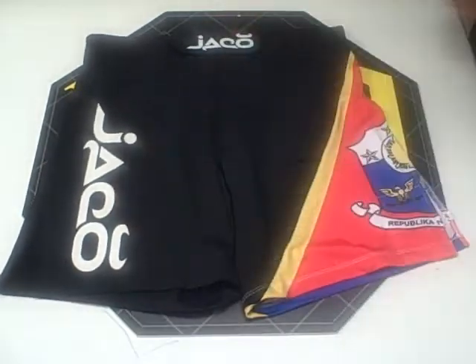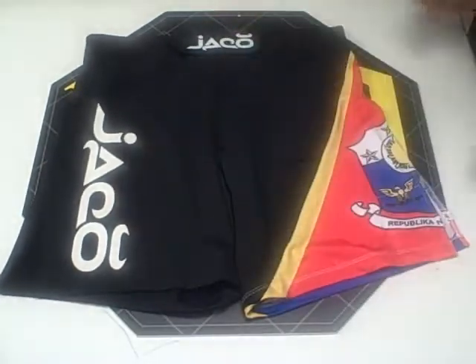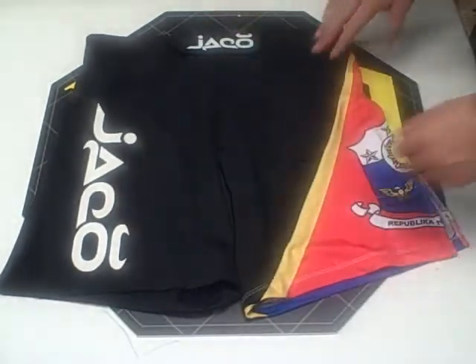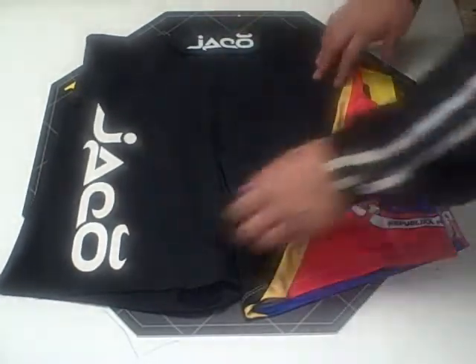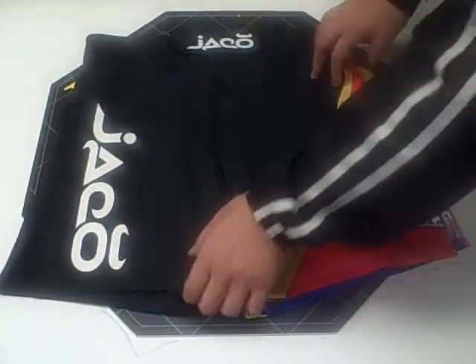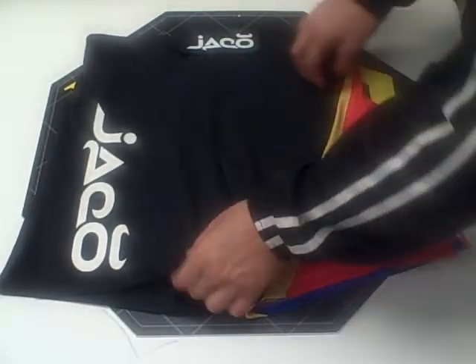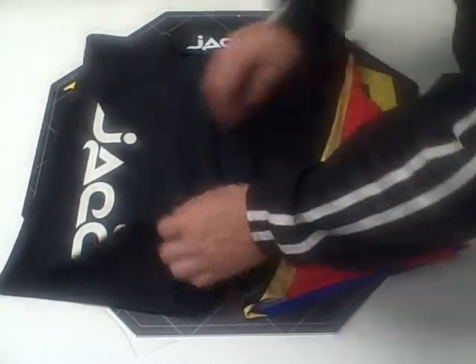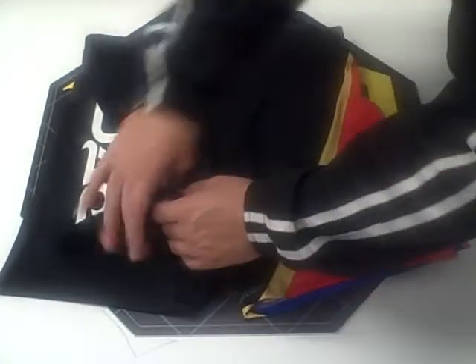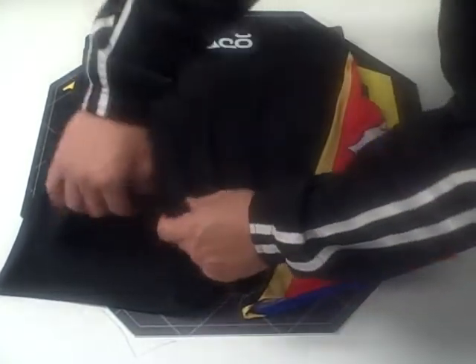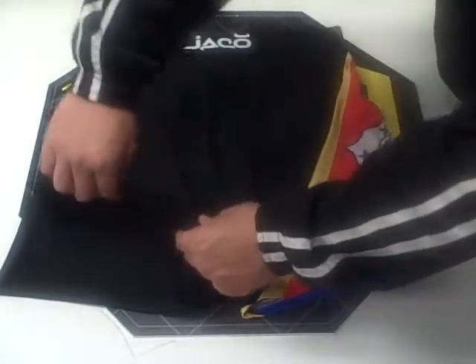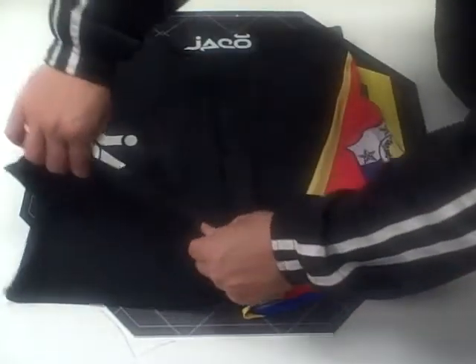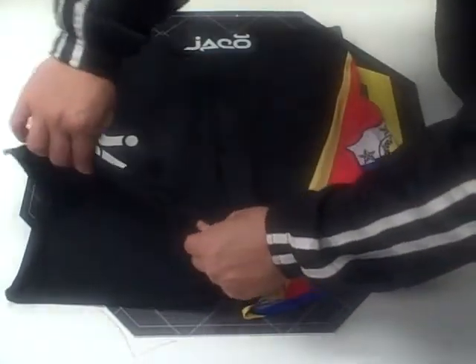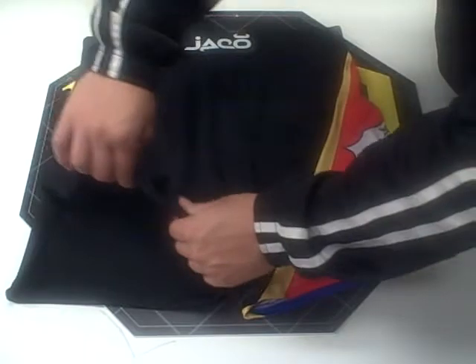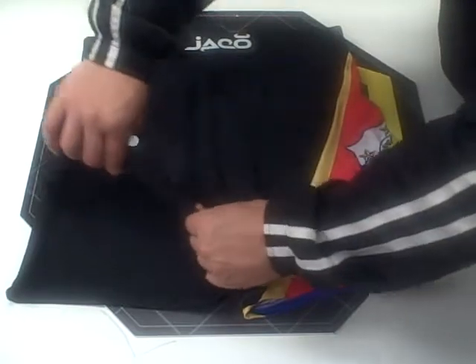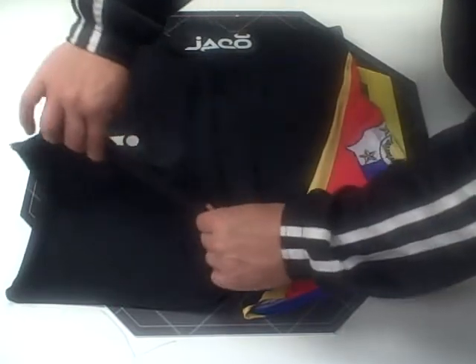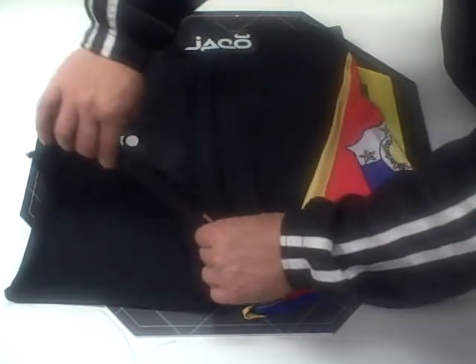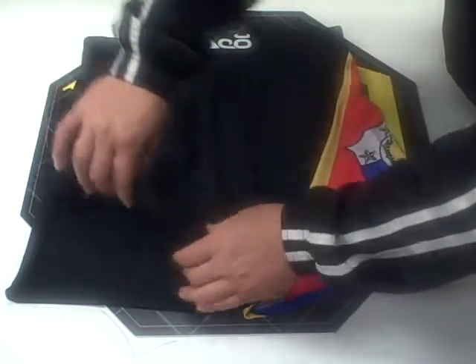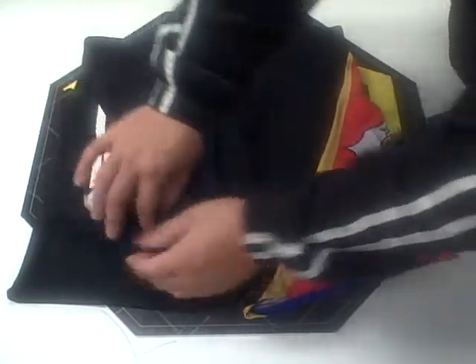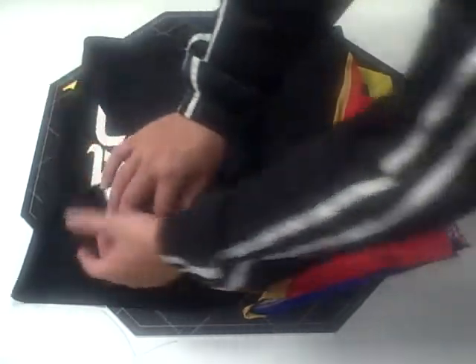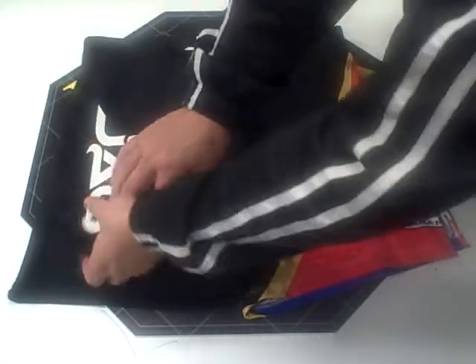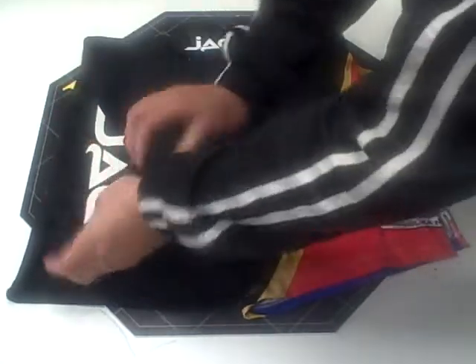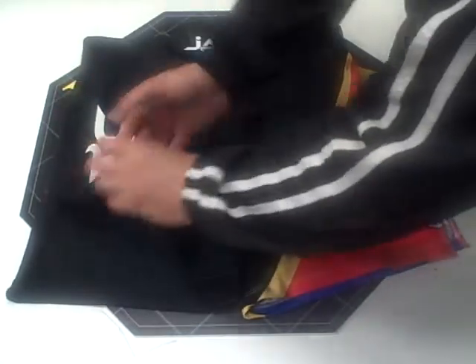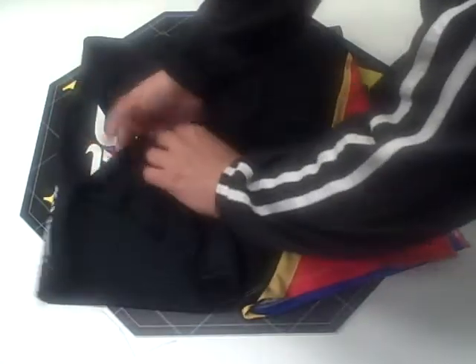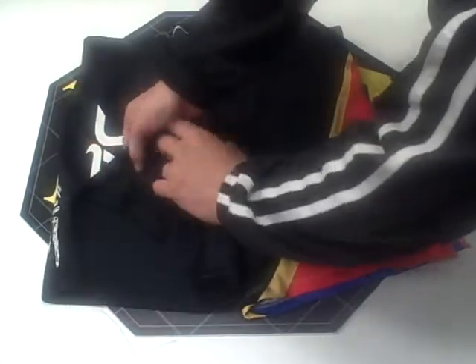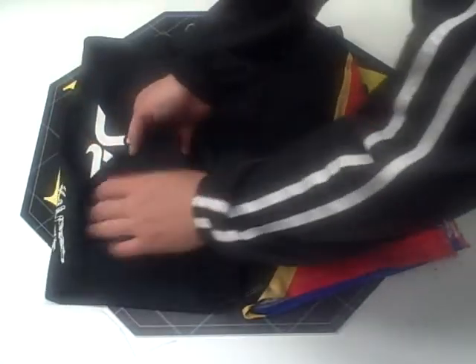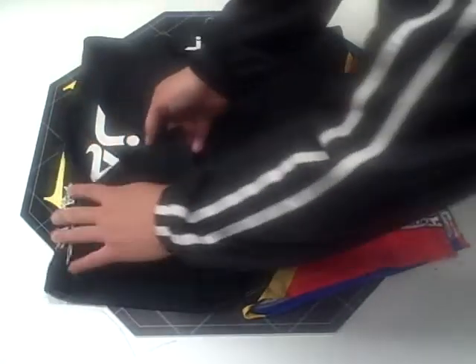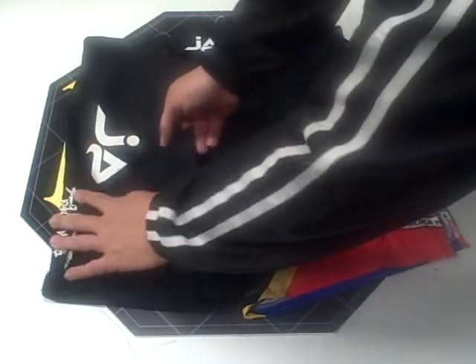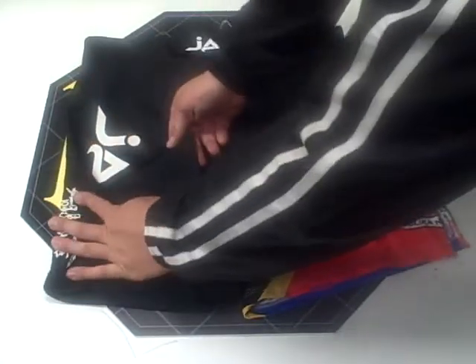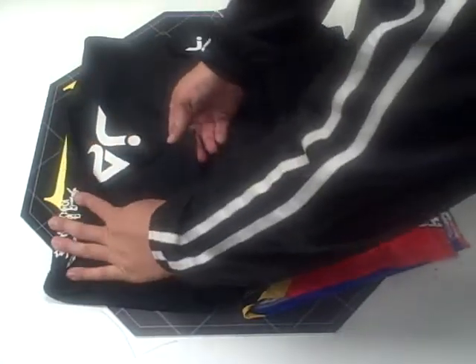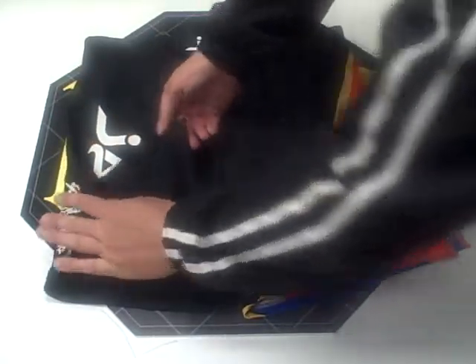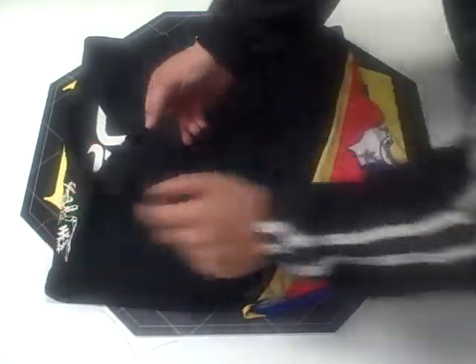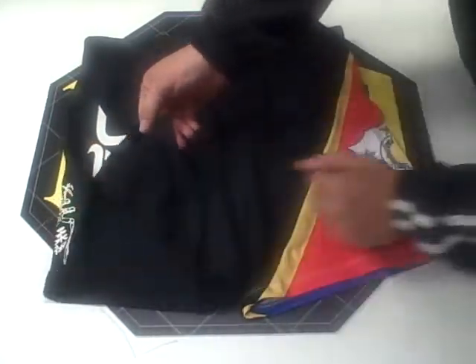The overall feel of the short is very stretchy, very flexible. The thigh slits are about five and a half inches.